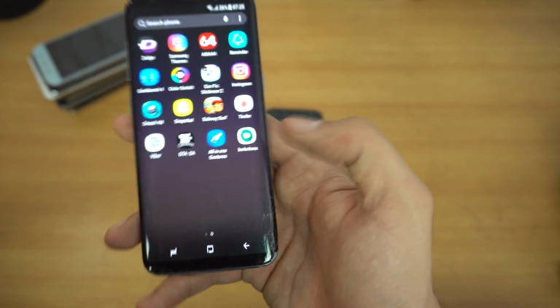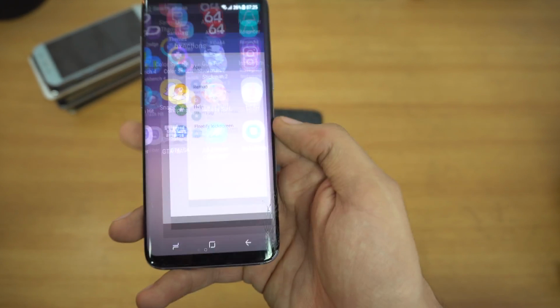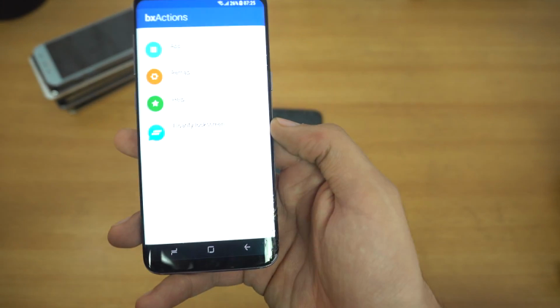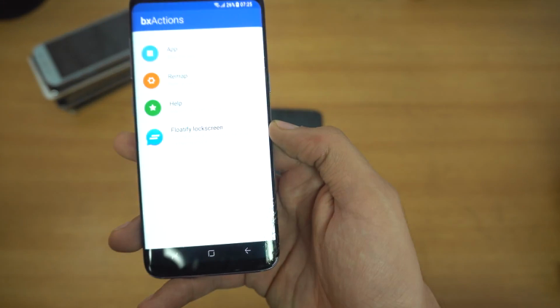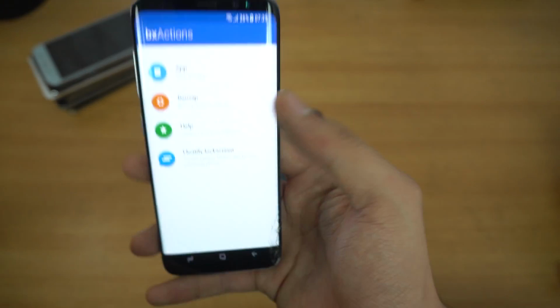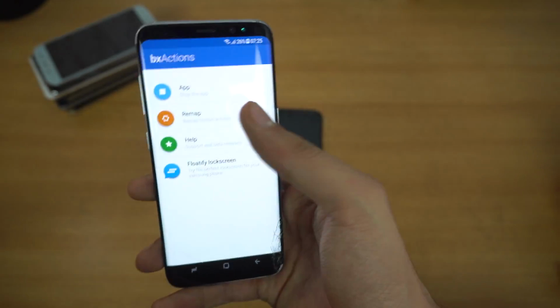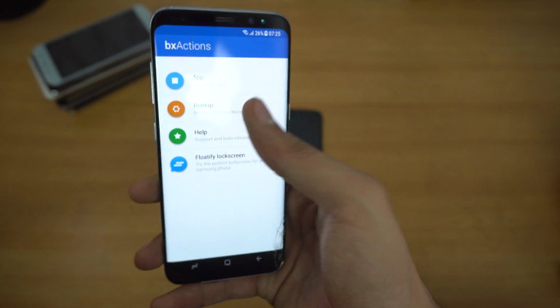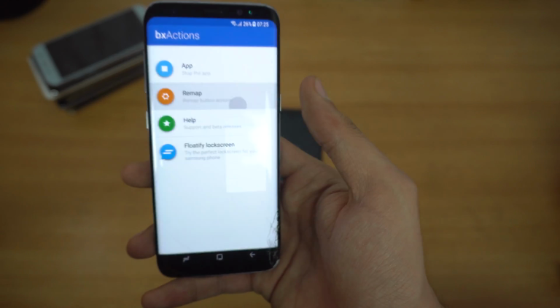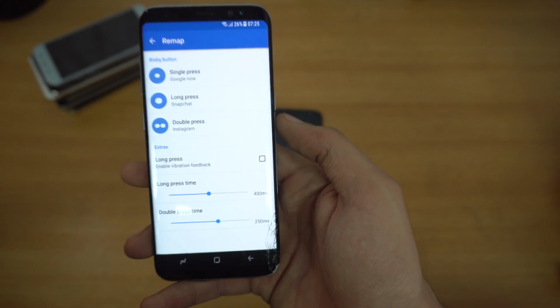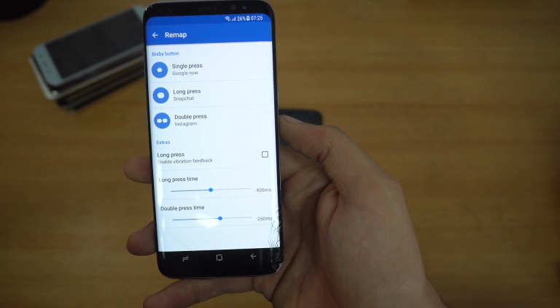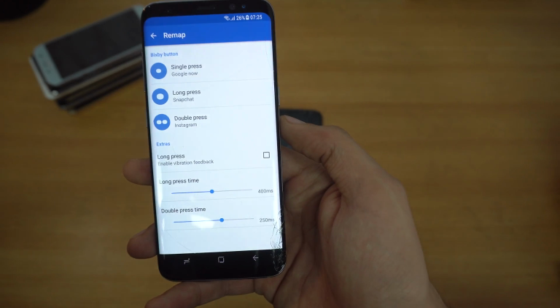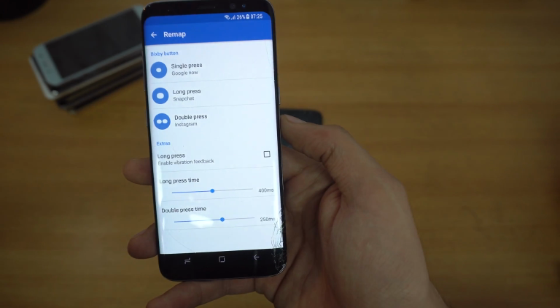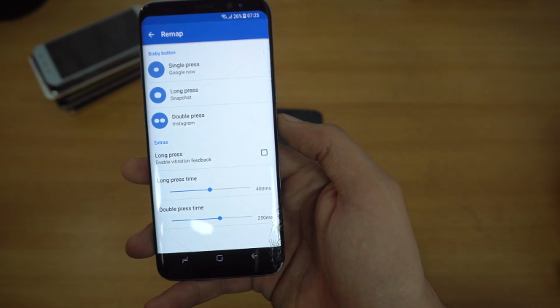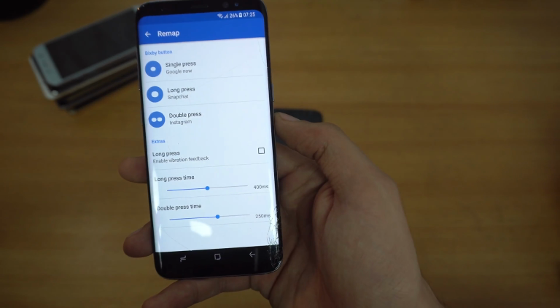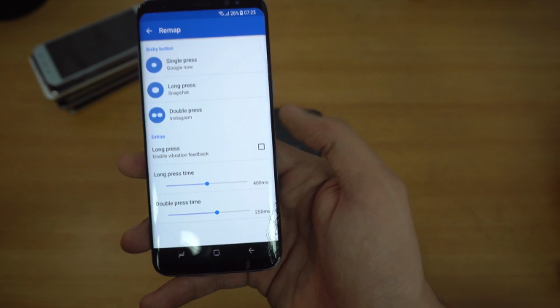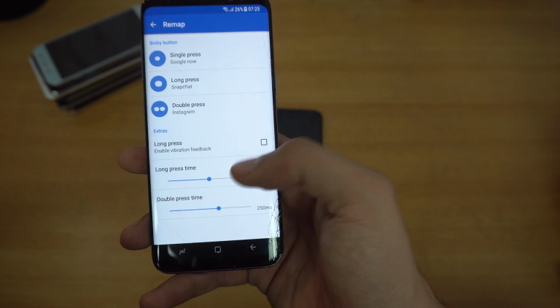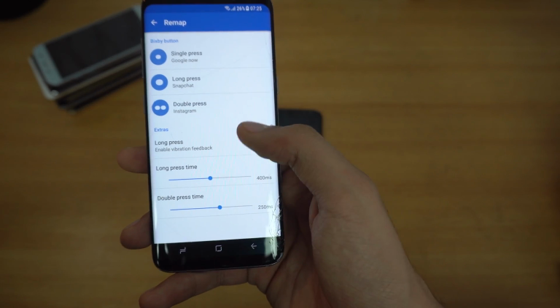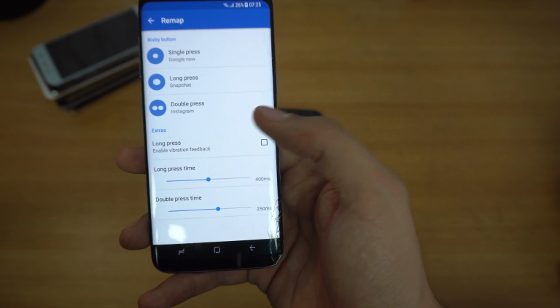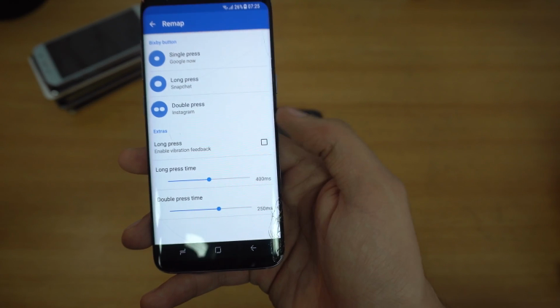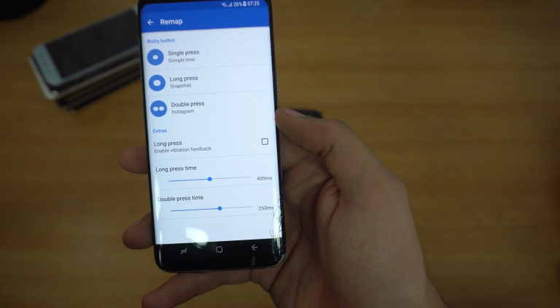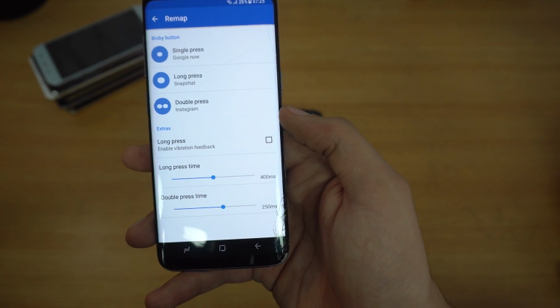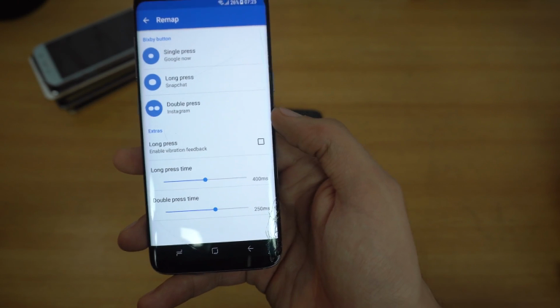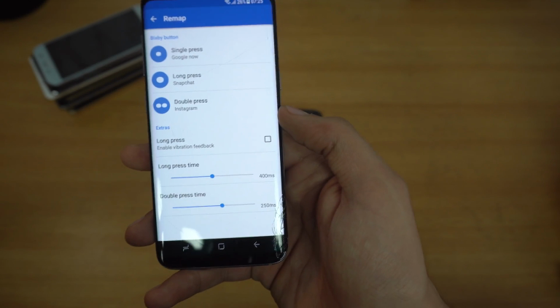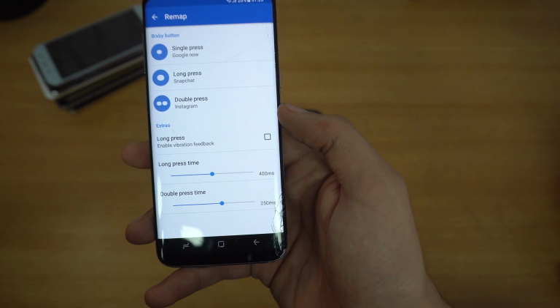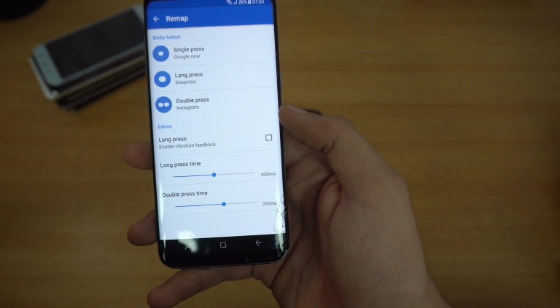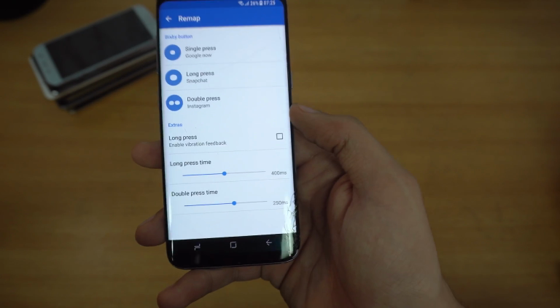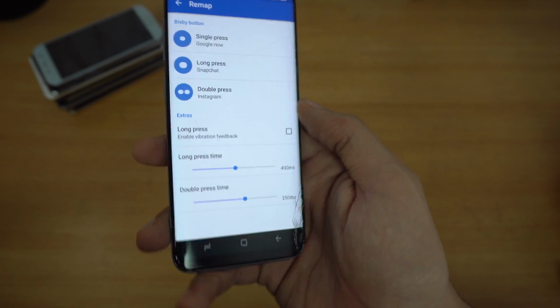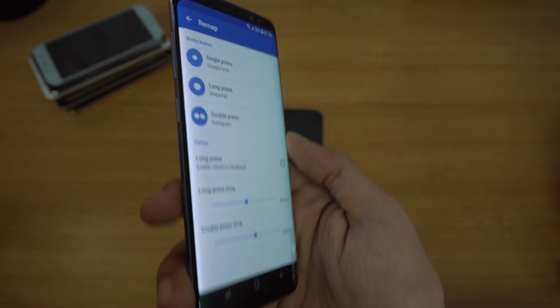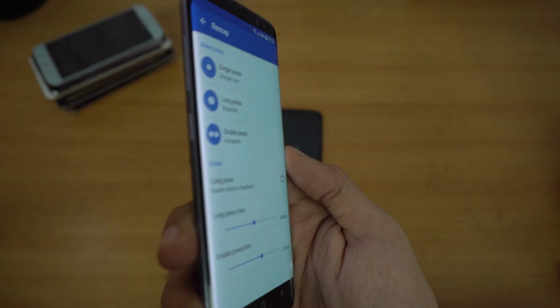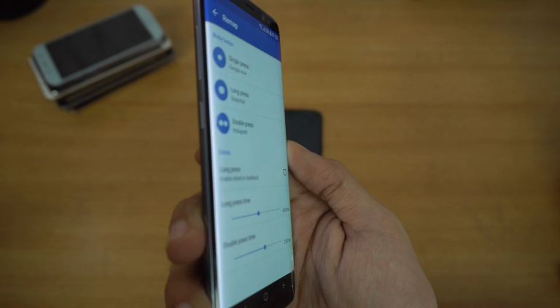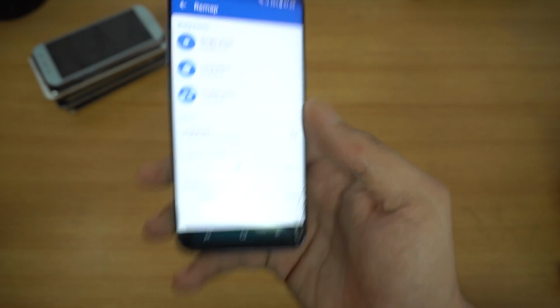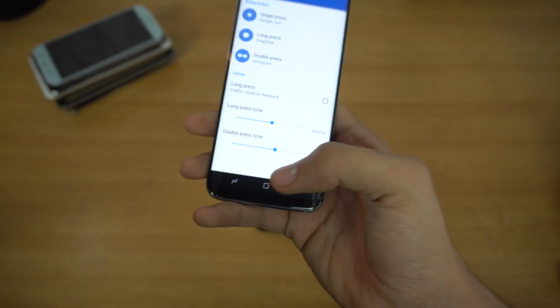So if you want to remap the button, BX Action is the perfect solution for your Bixby button.